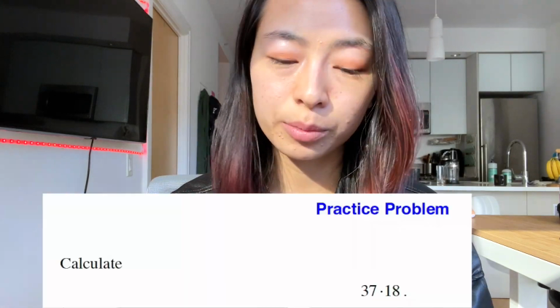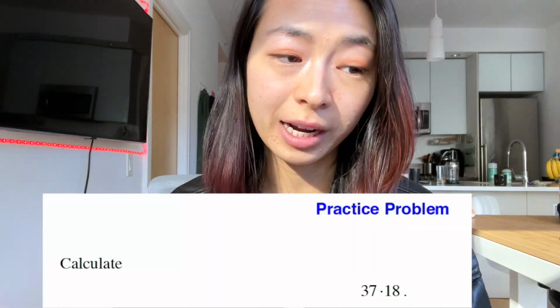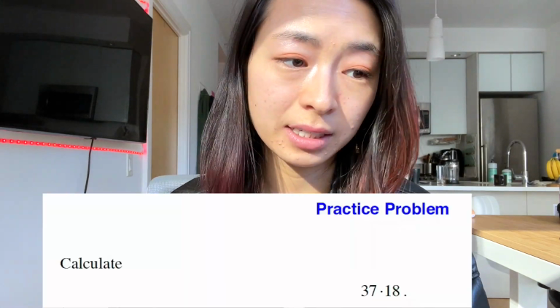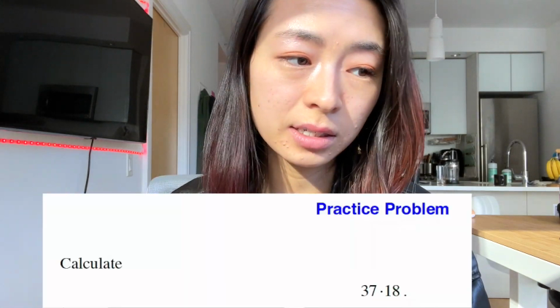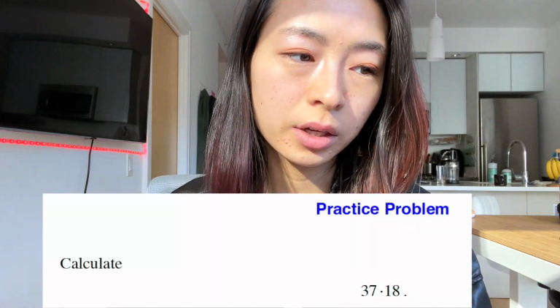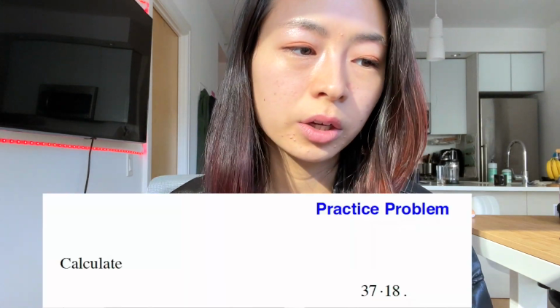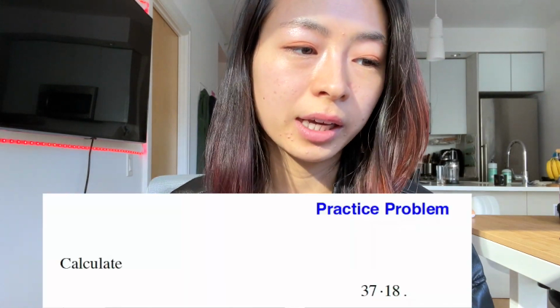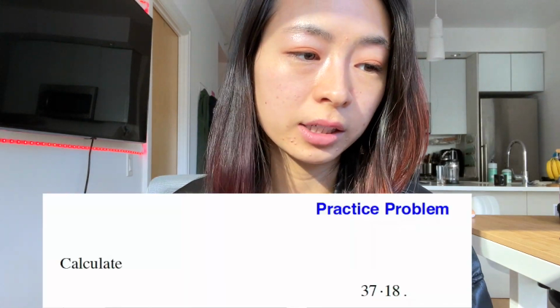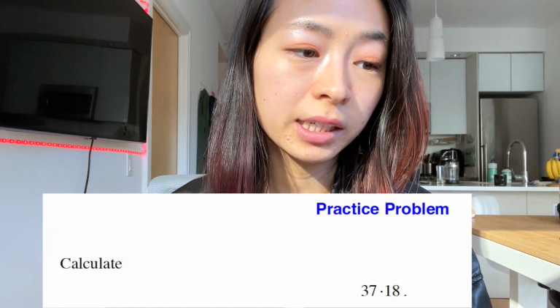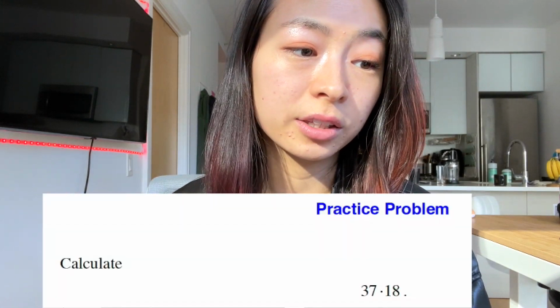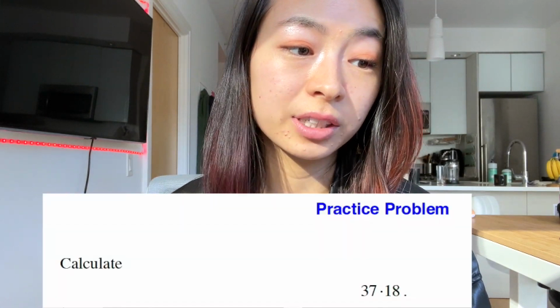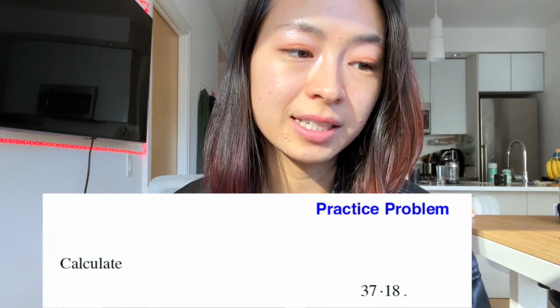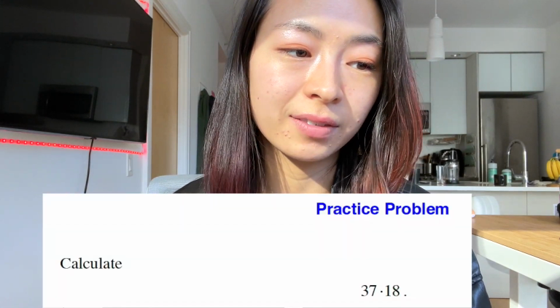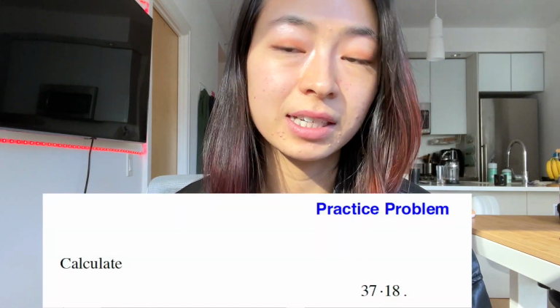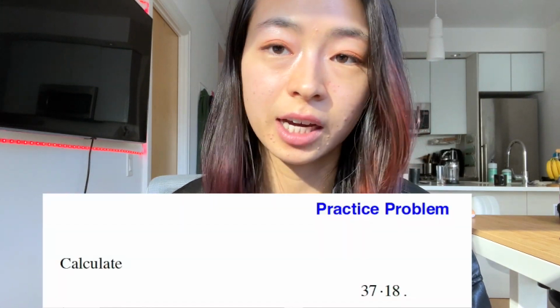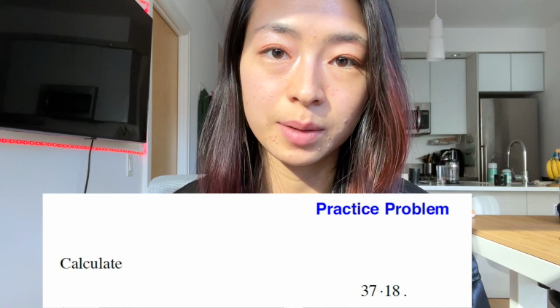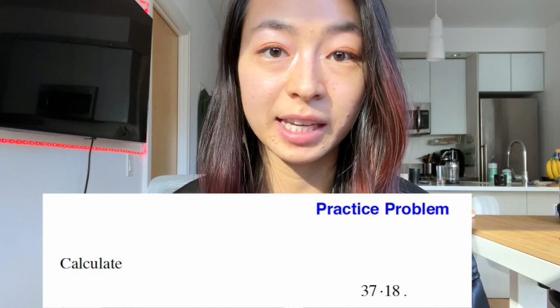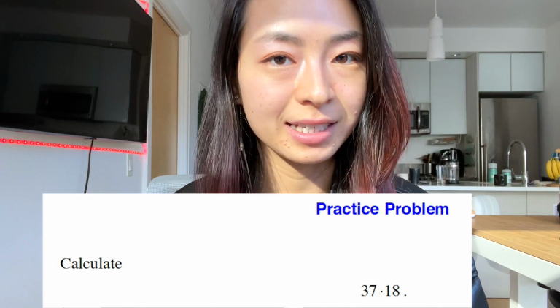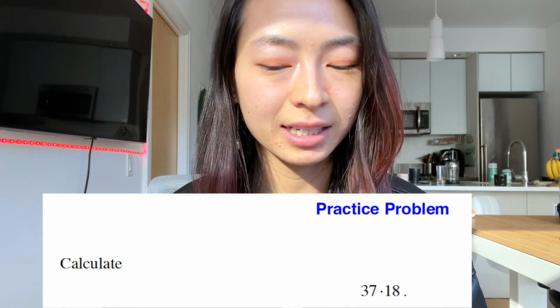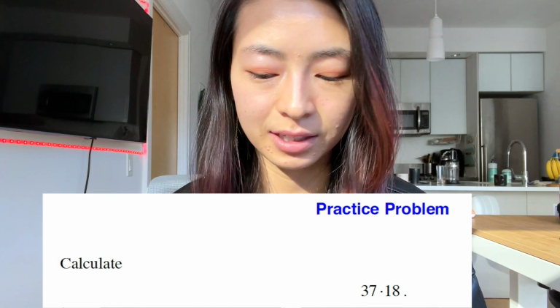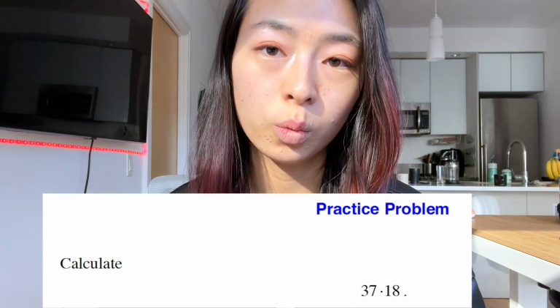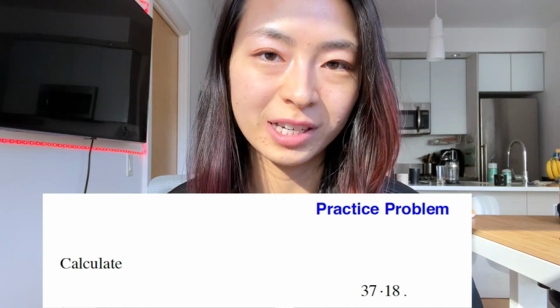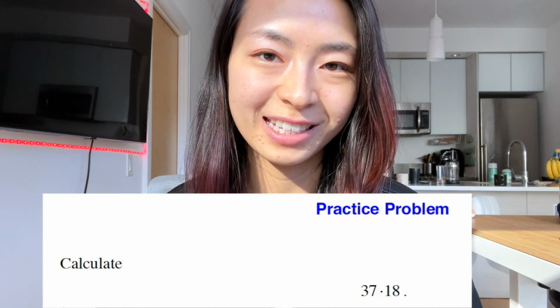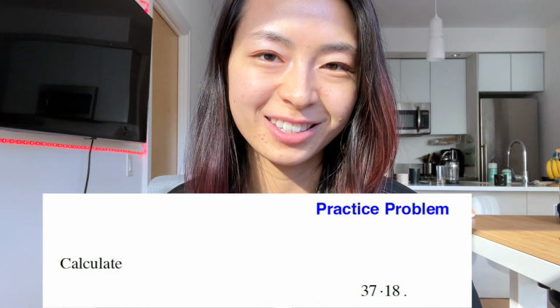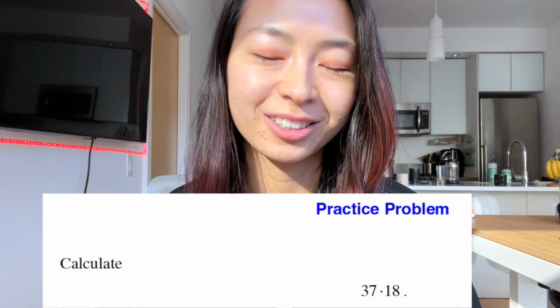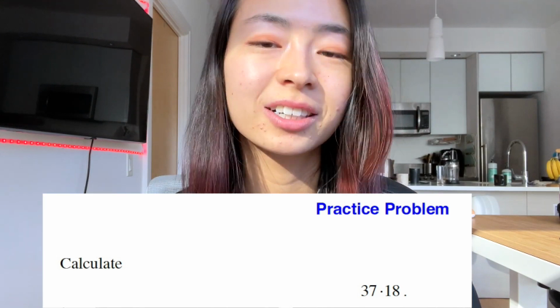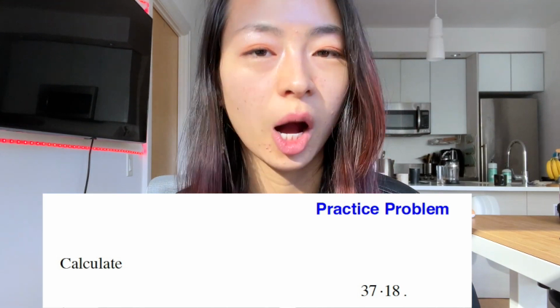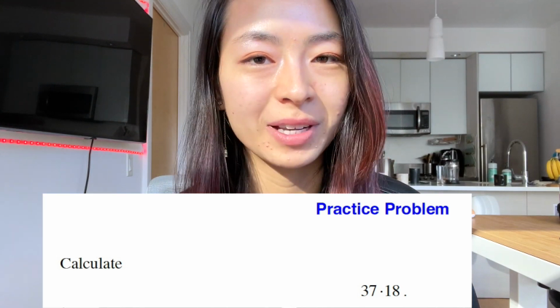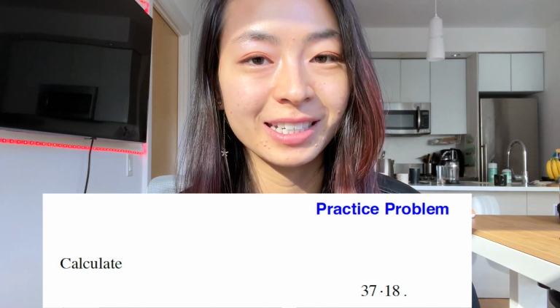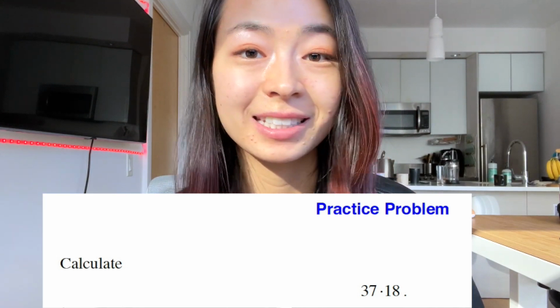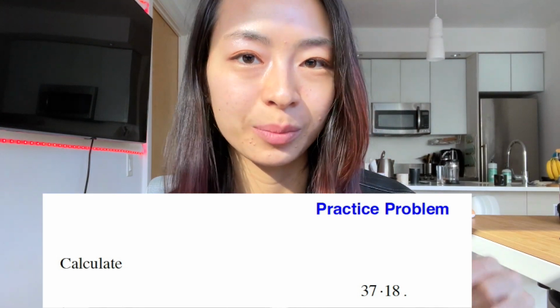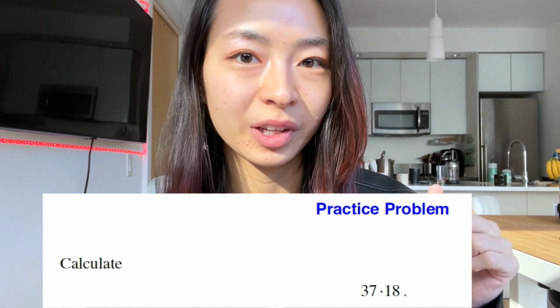Practice: calculate 37 times 18. What is the answer? Comment it down below.